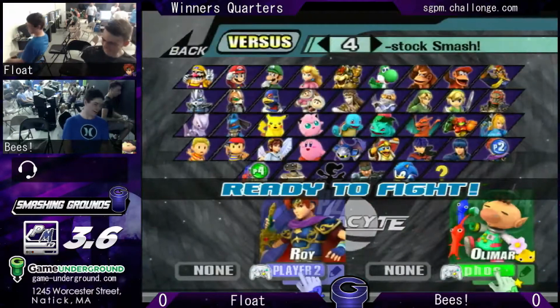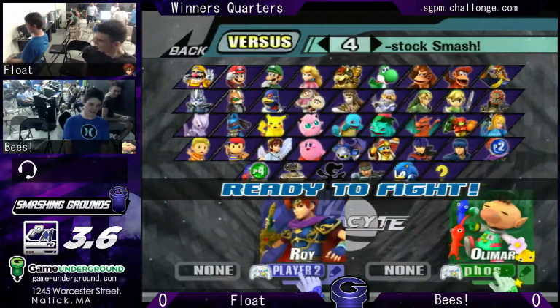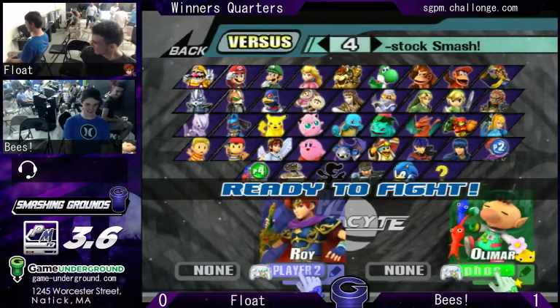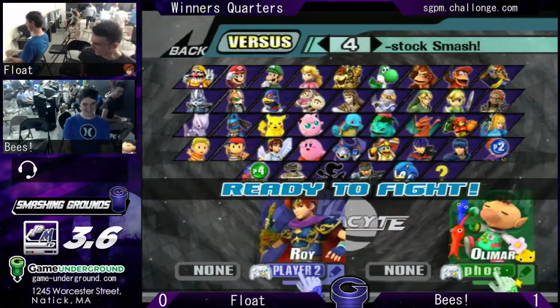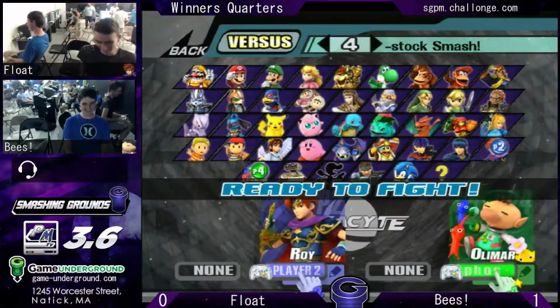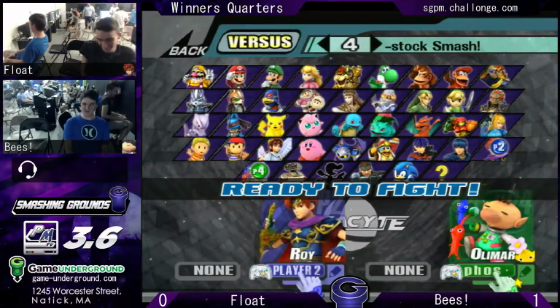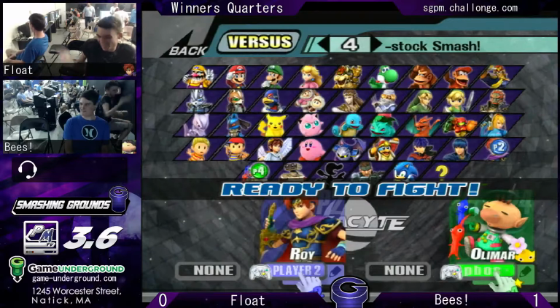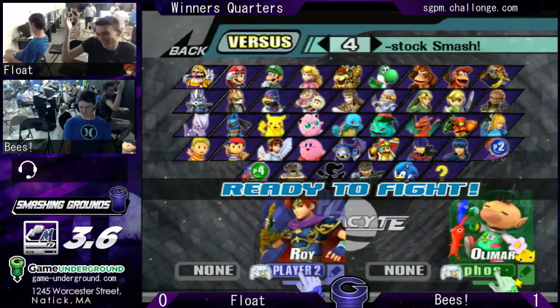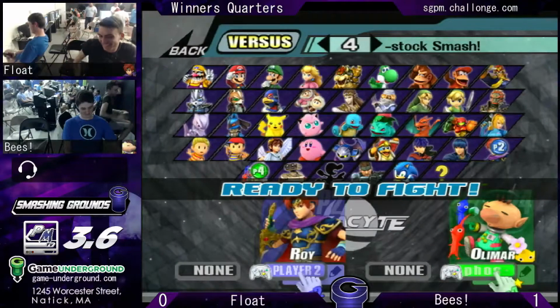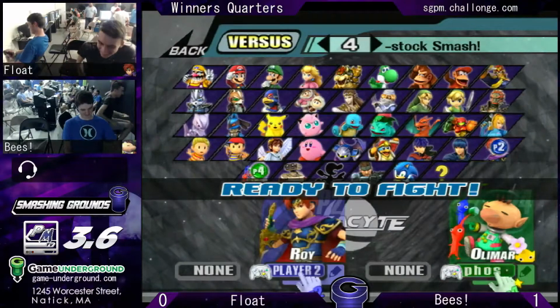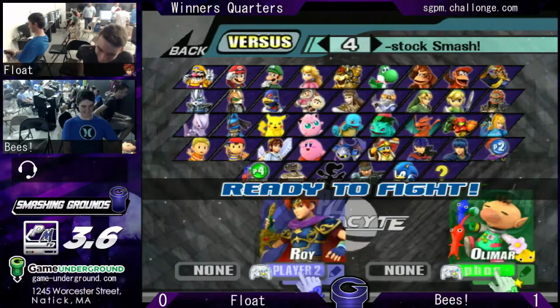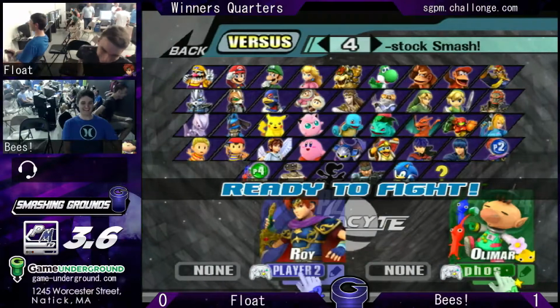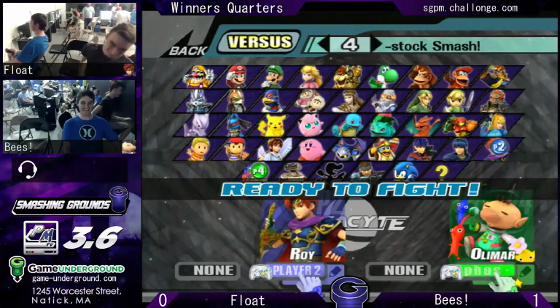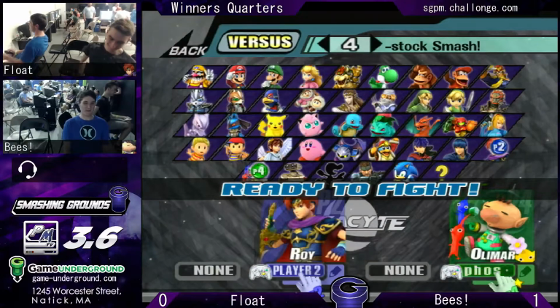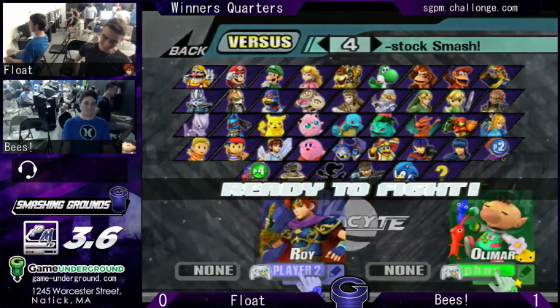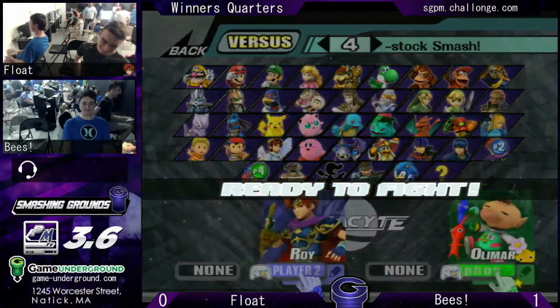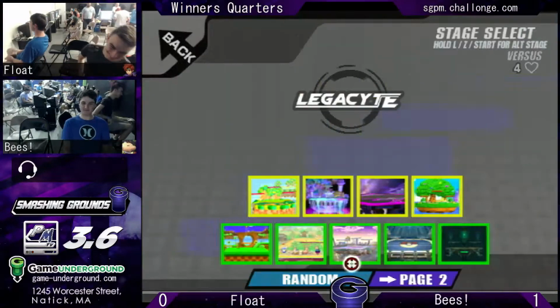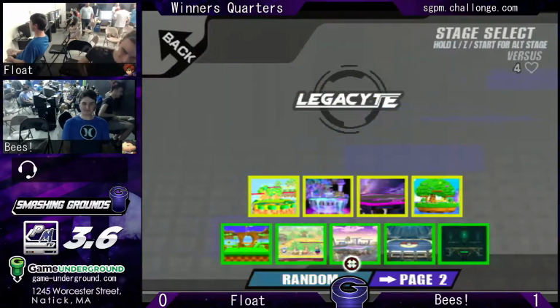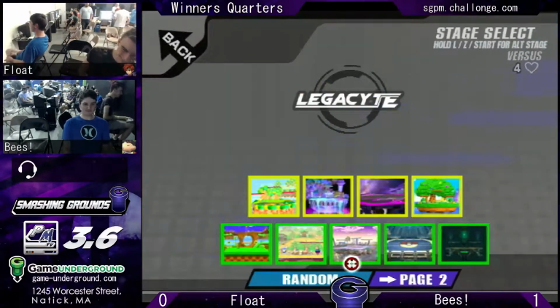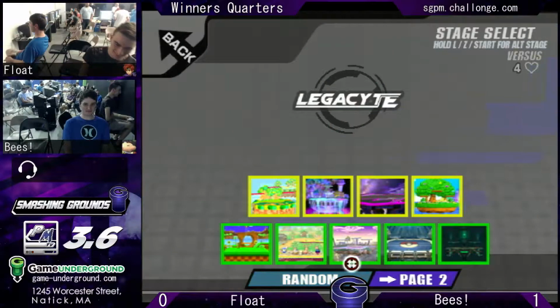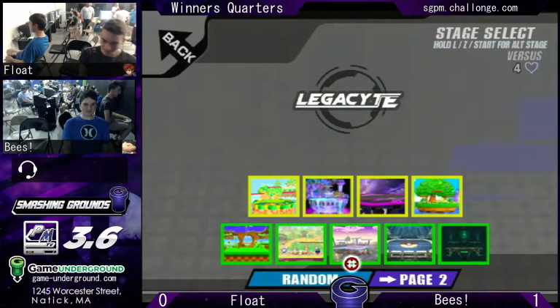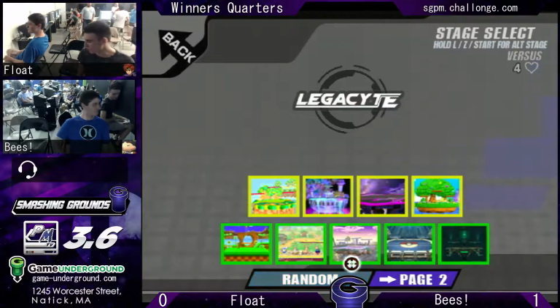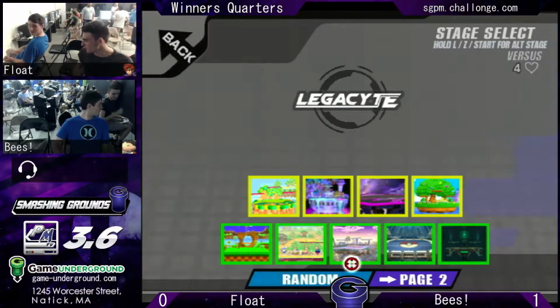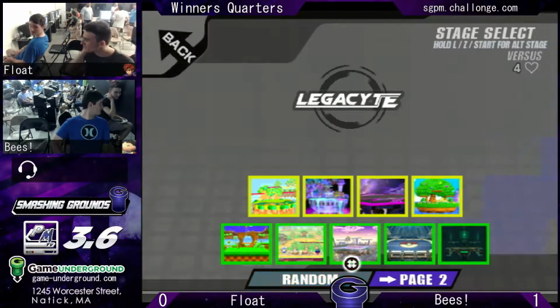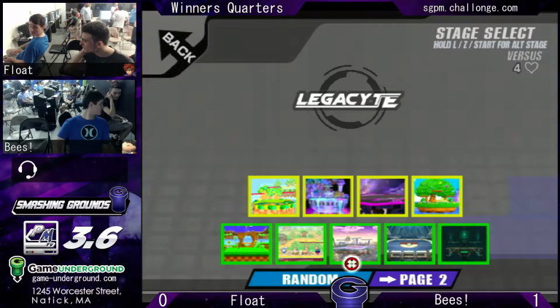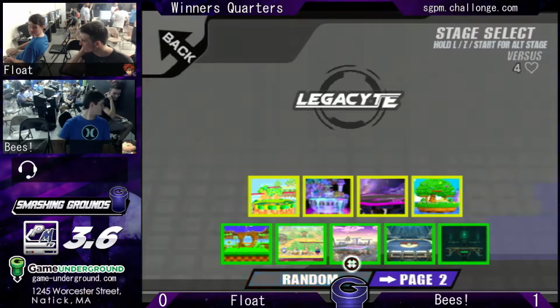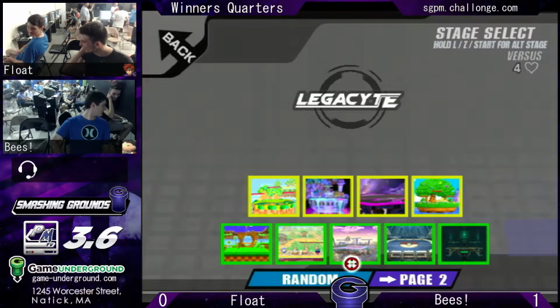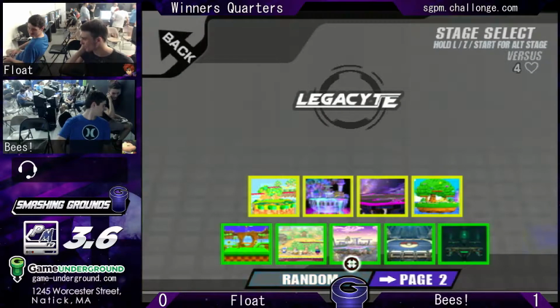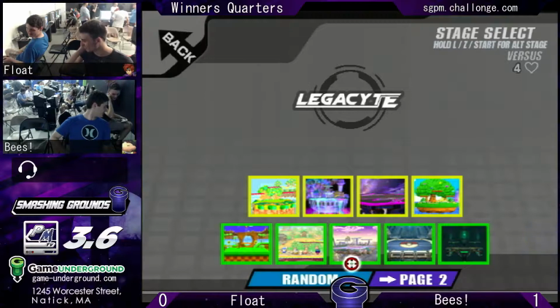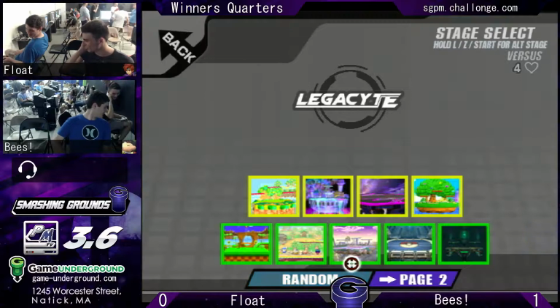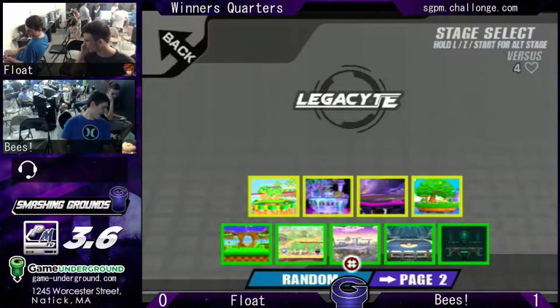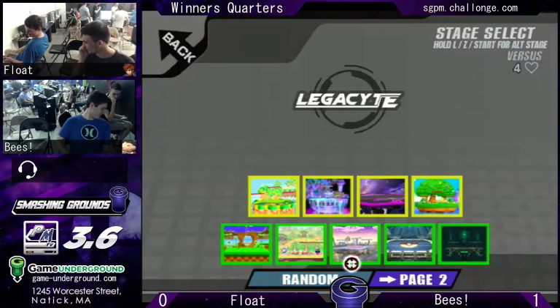Good spacing by Bees. The nice back air and Roy has a tough time recovering. That's going to be game number one. It's all fun and games though as the boys crack some smiles, having a good time here at SG.